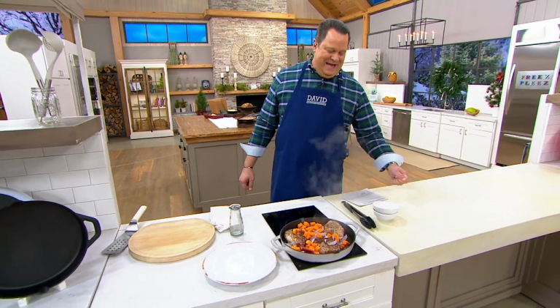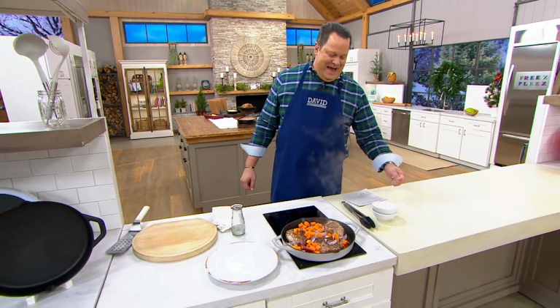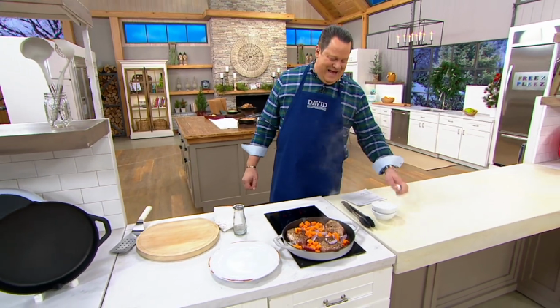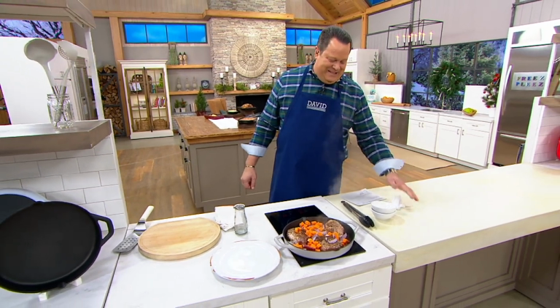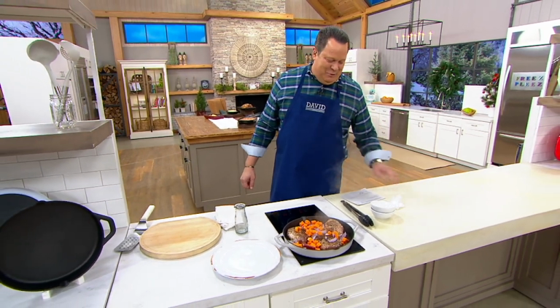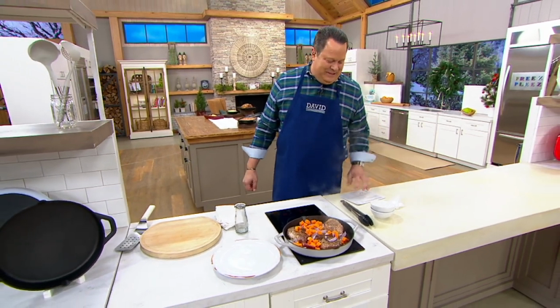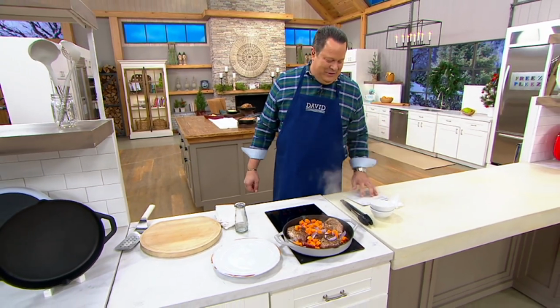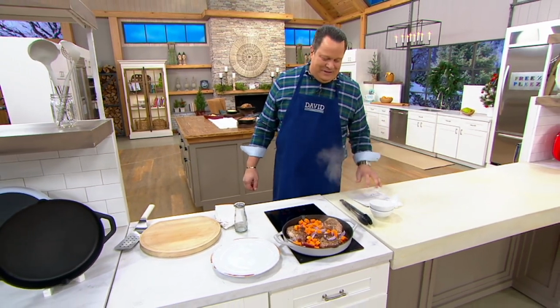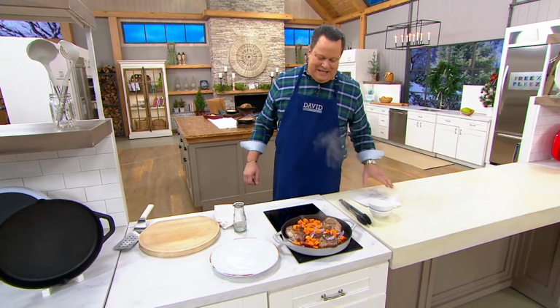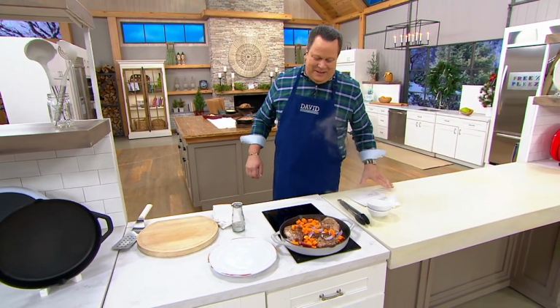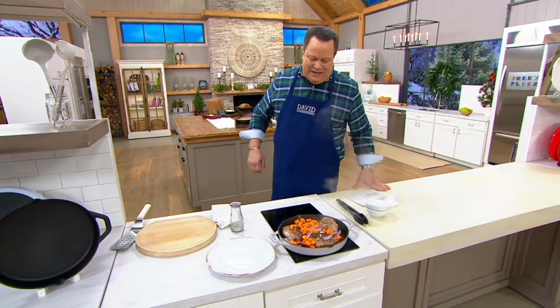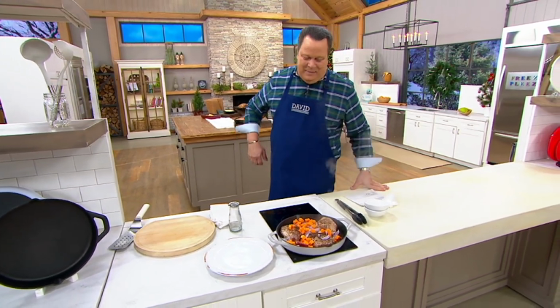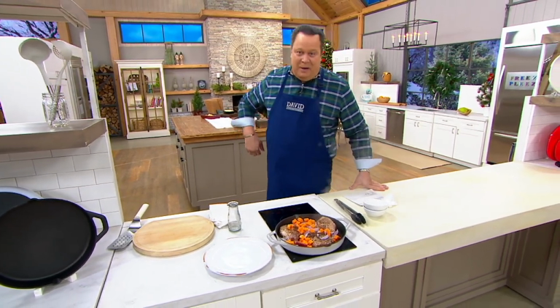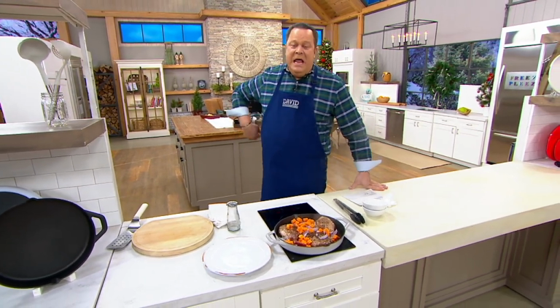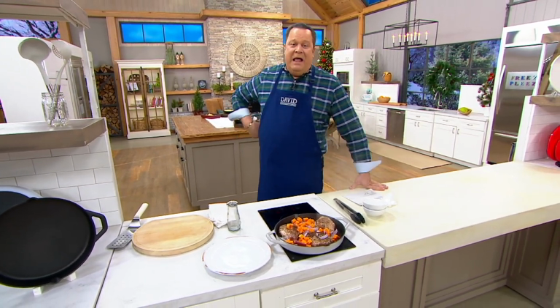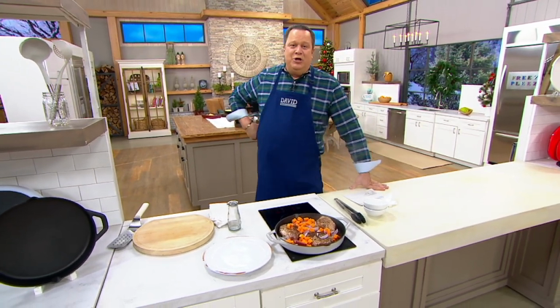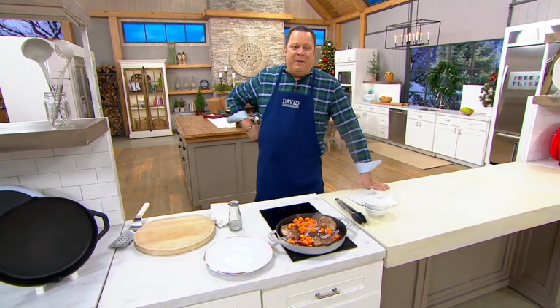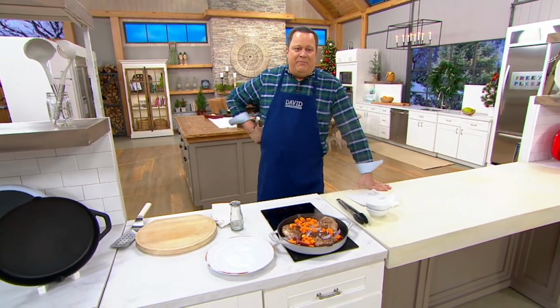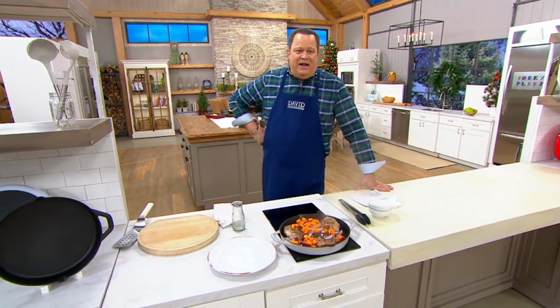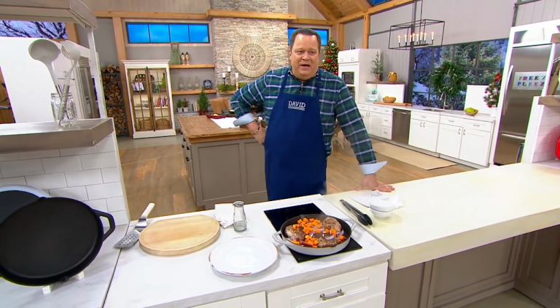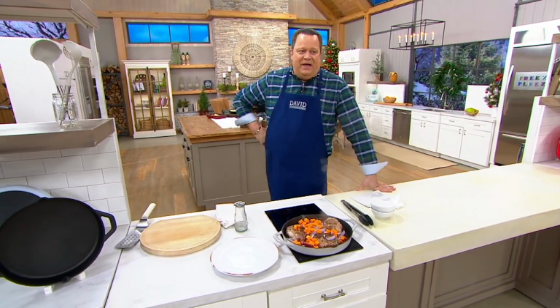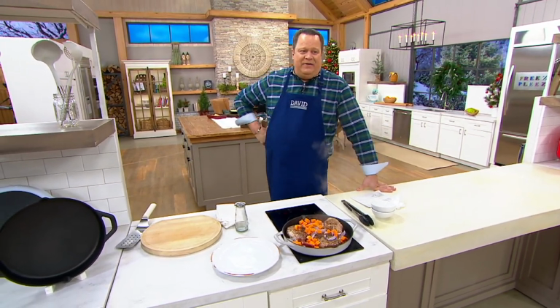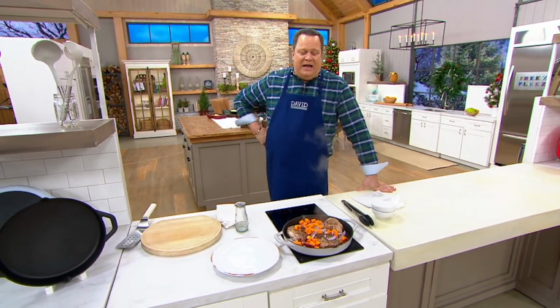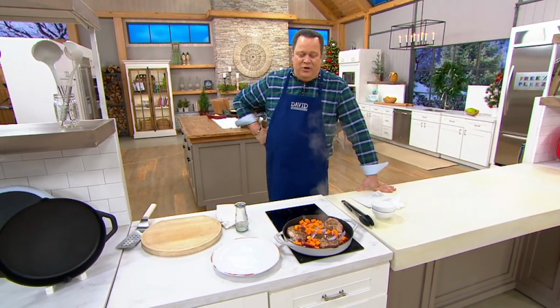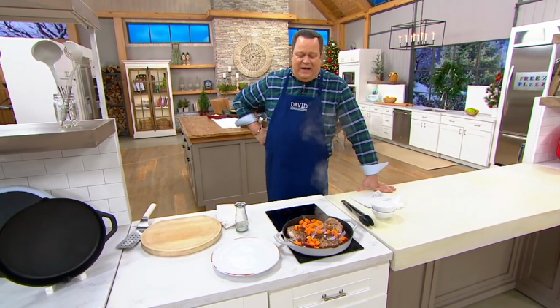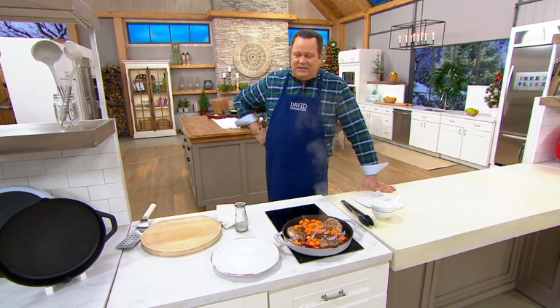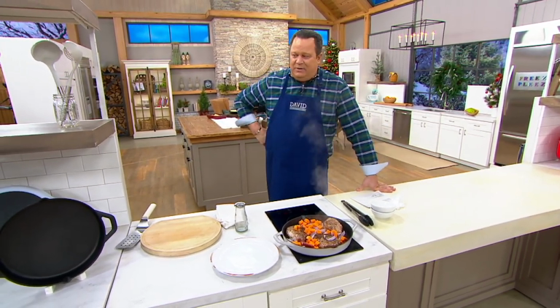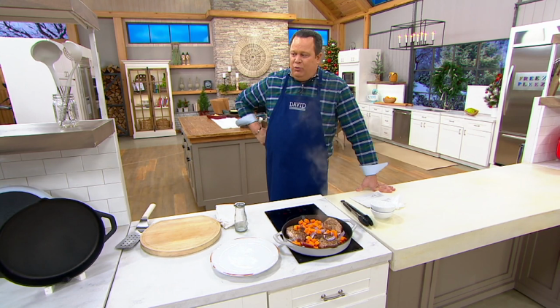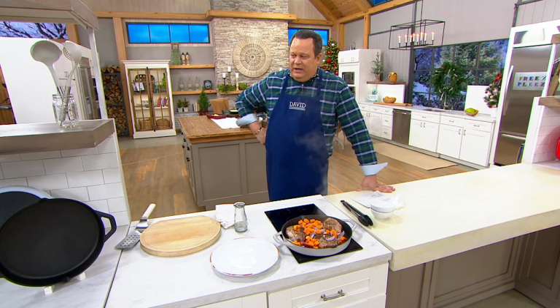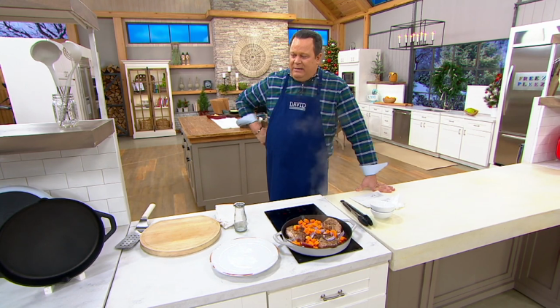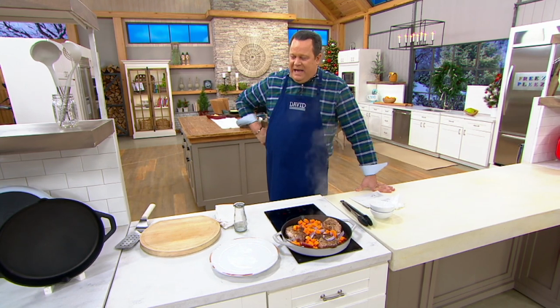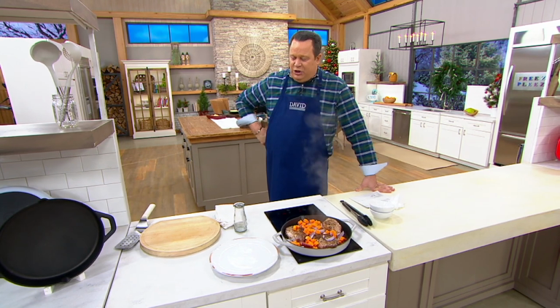Yes, boys and girls, that's what it's all about. And then you pop that into the oven and you've got something really magical.